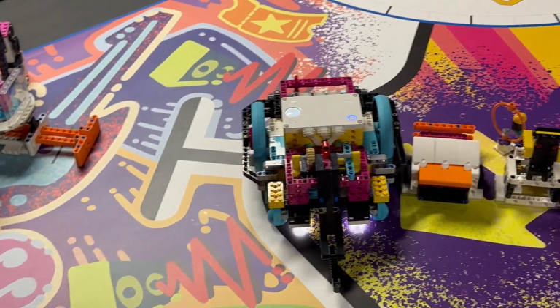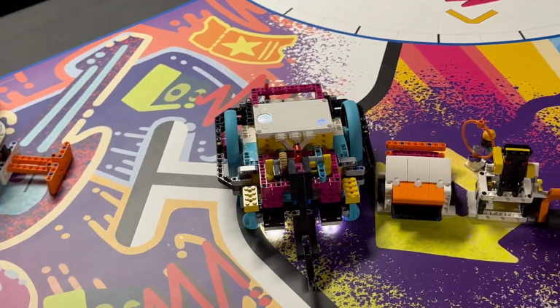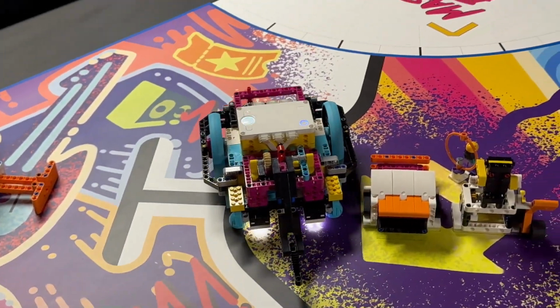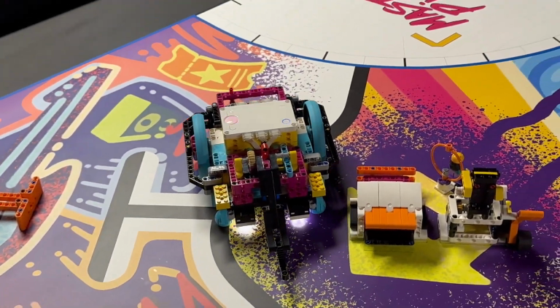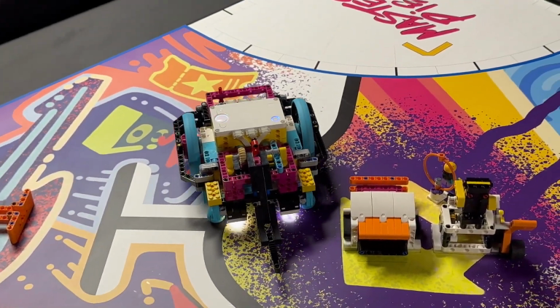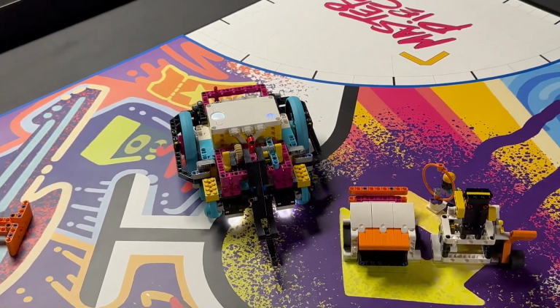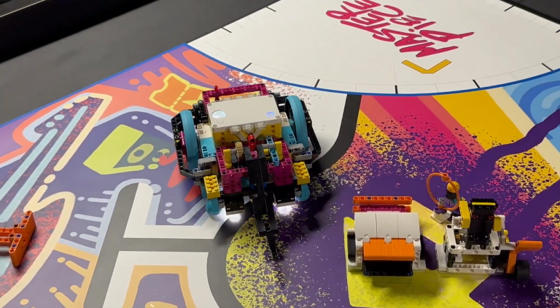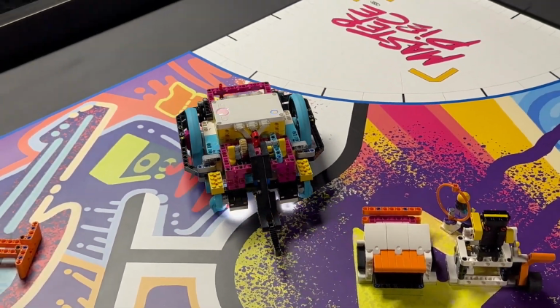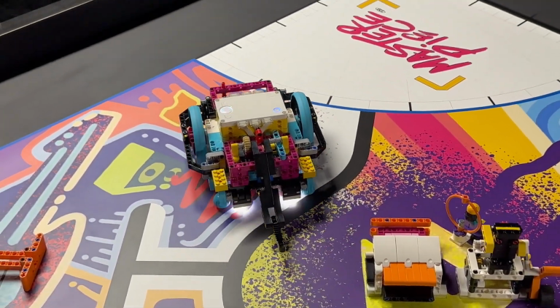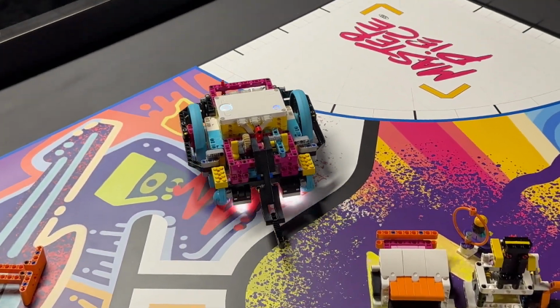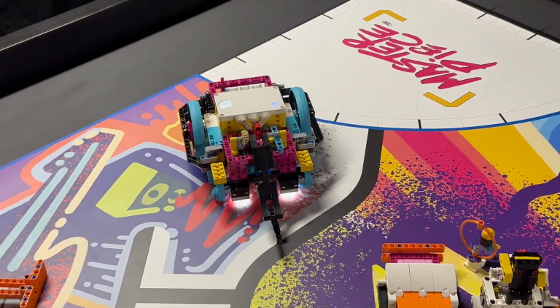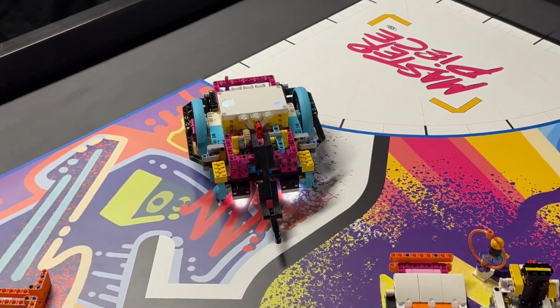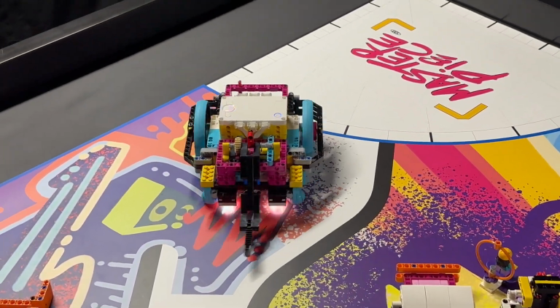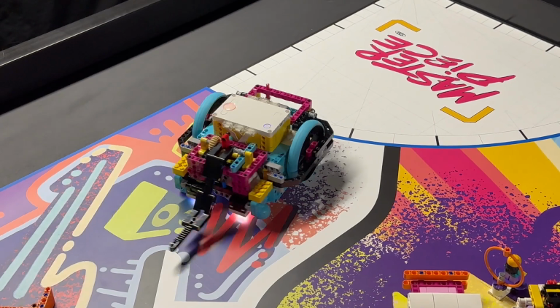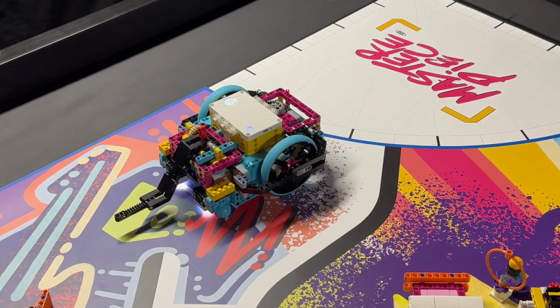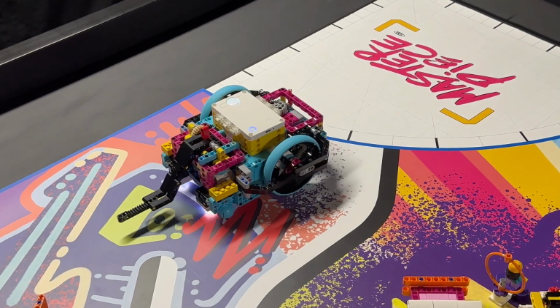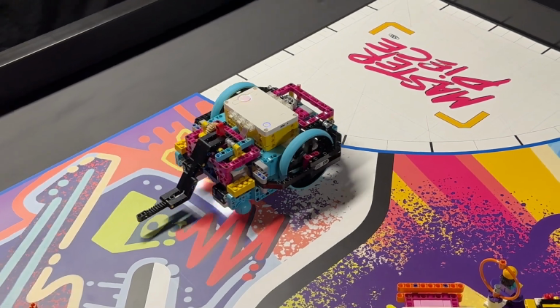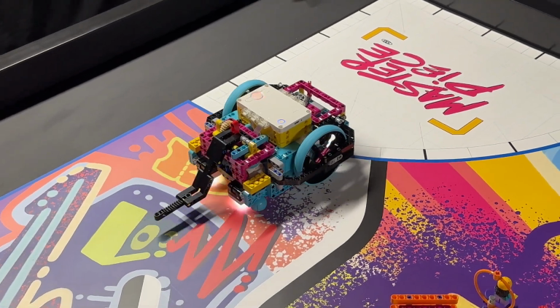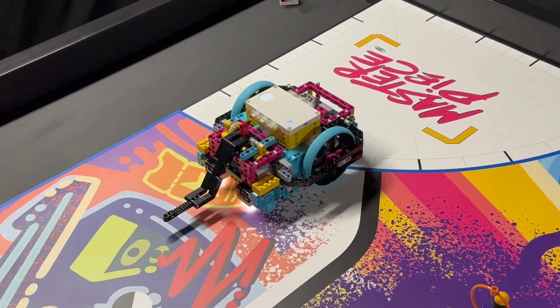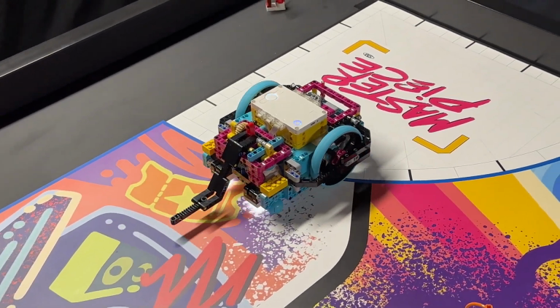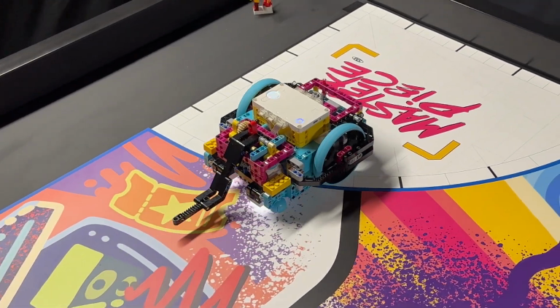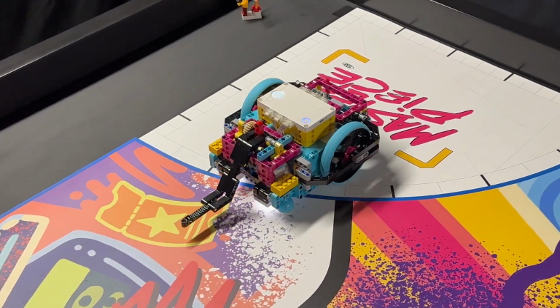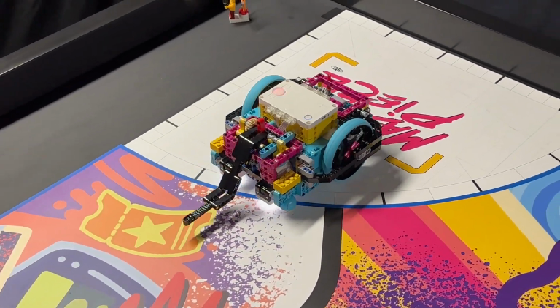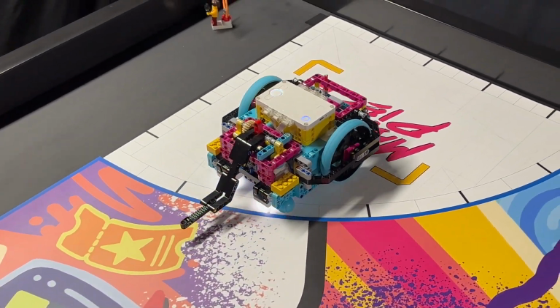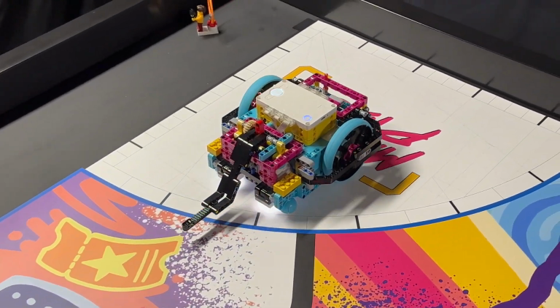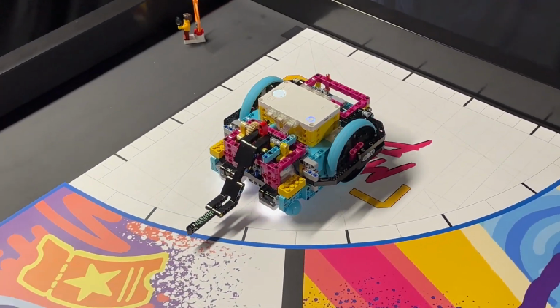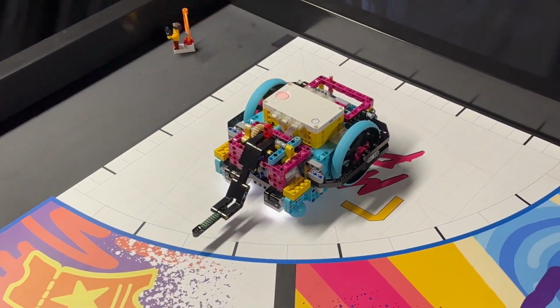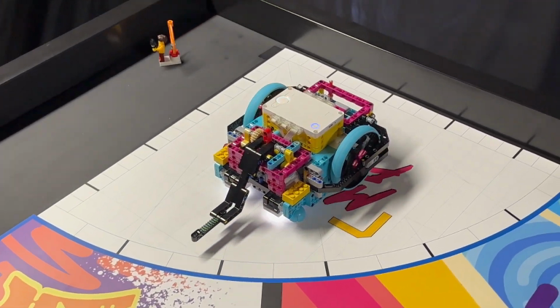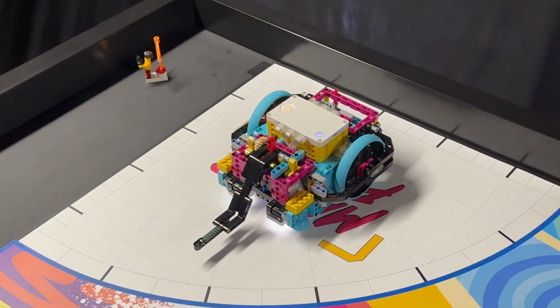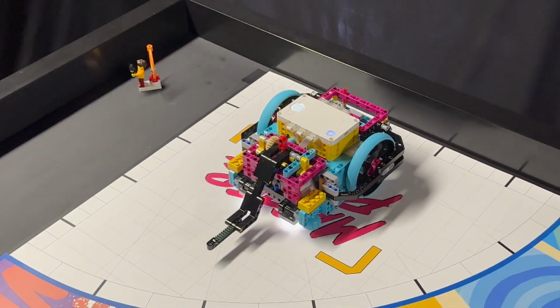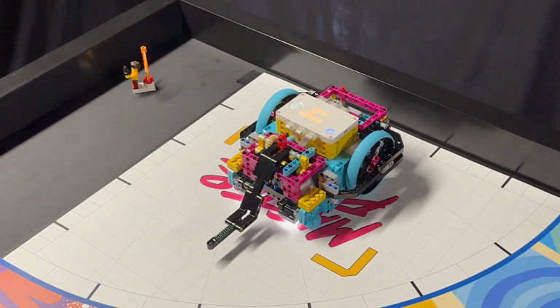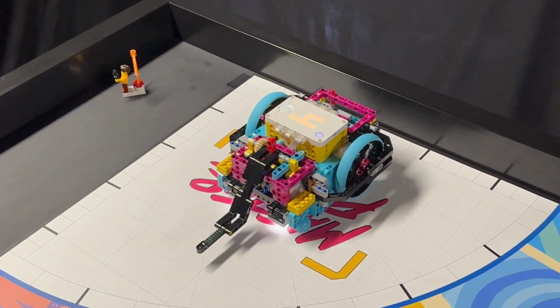Once the pedestal and art piece are in the target area, the robot simply drives backwards, which pulls out the arm from the model.